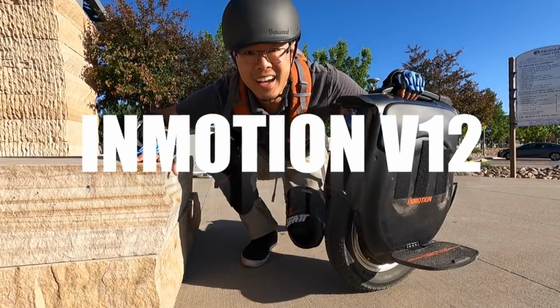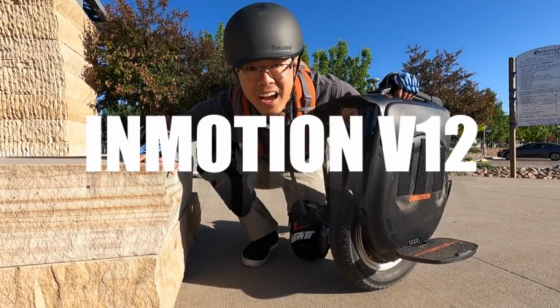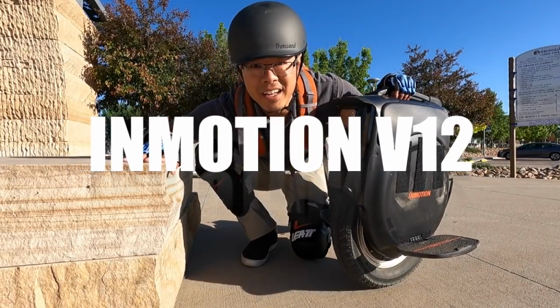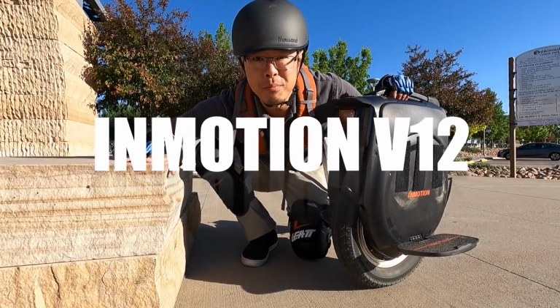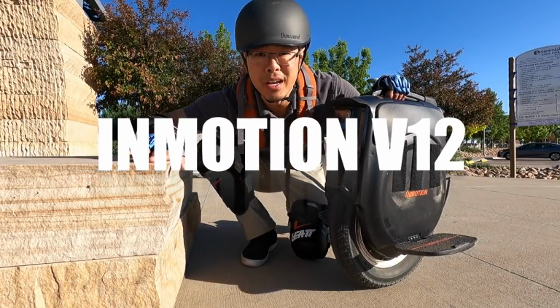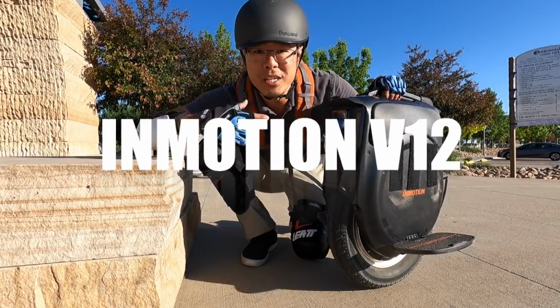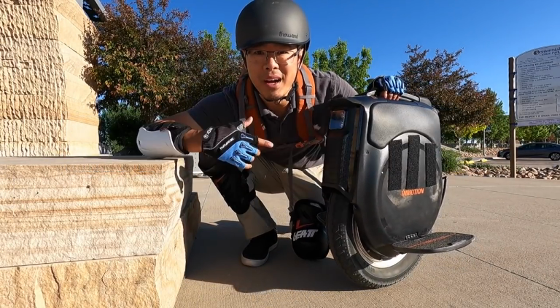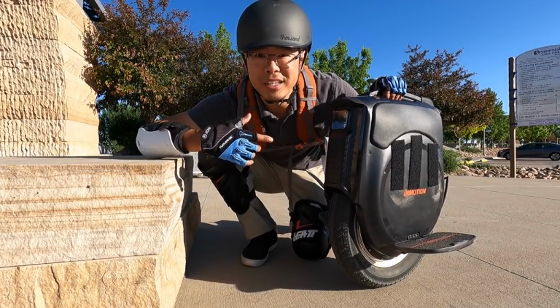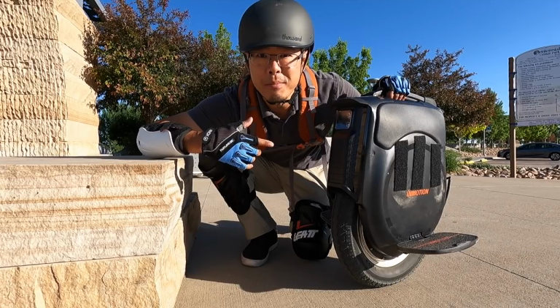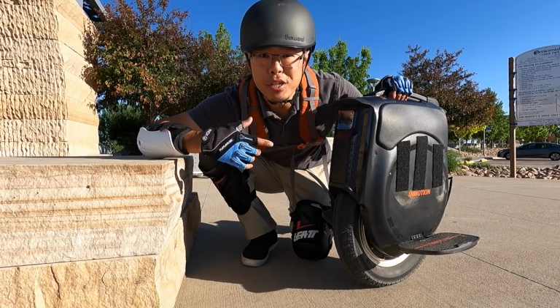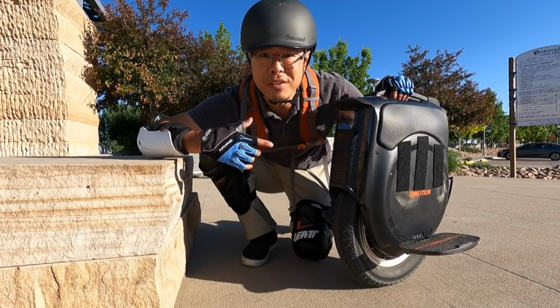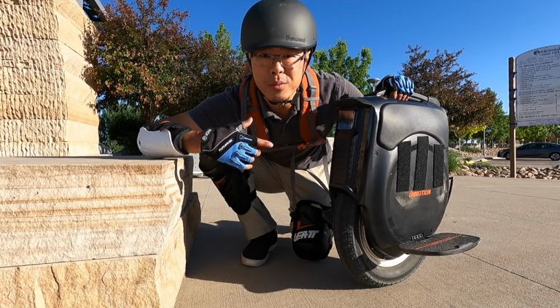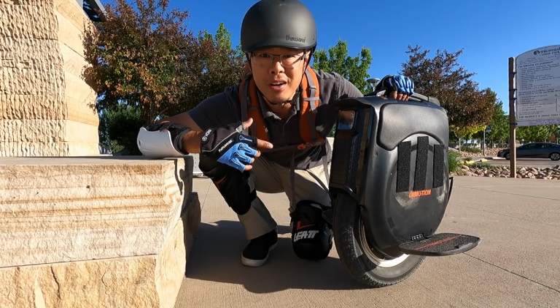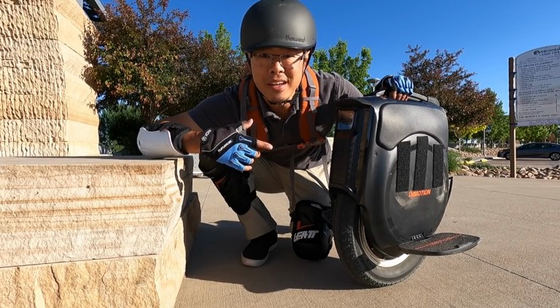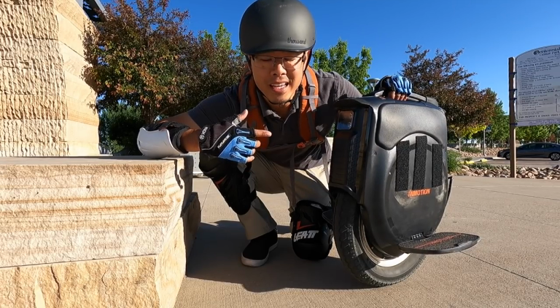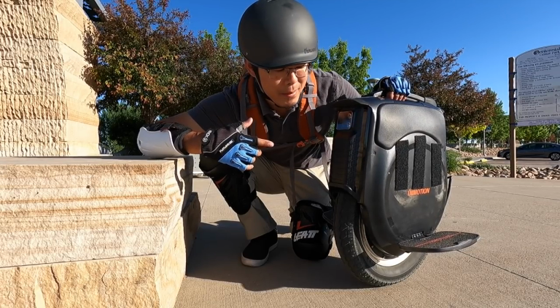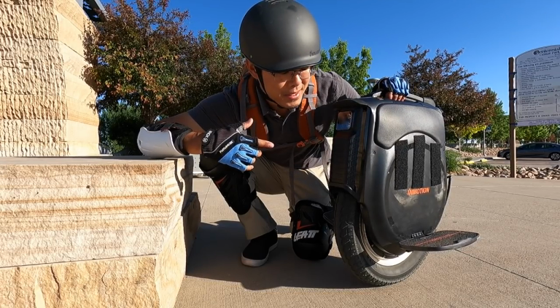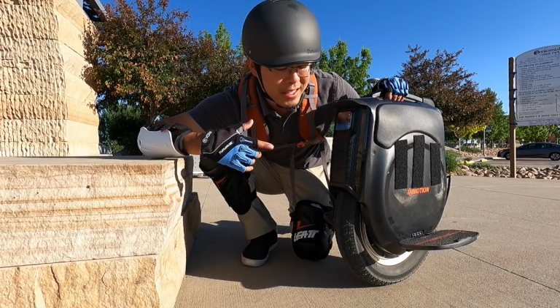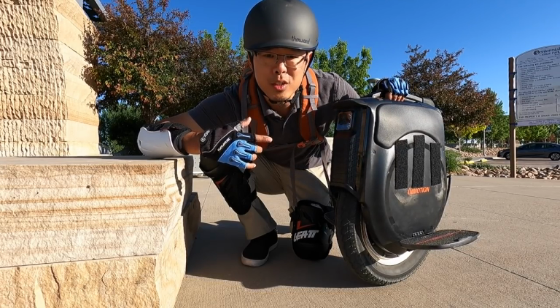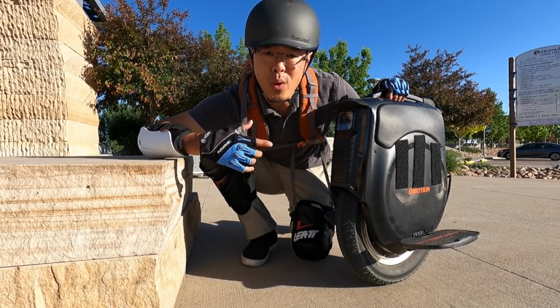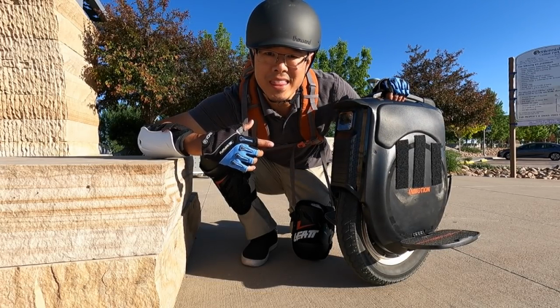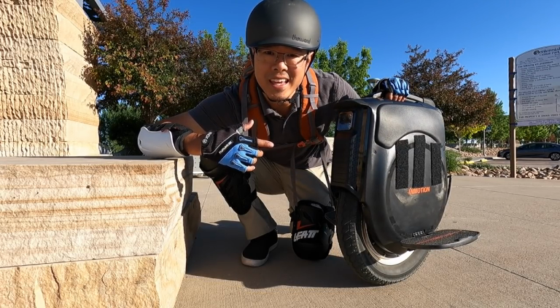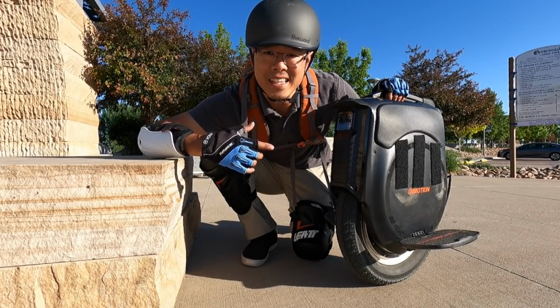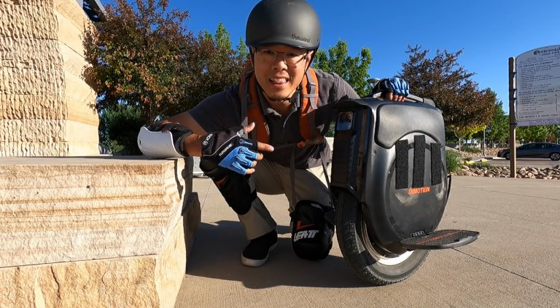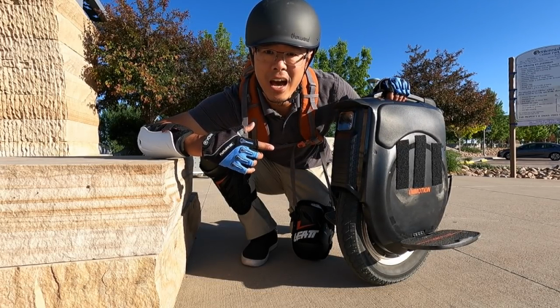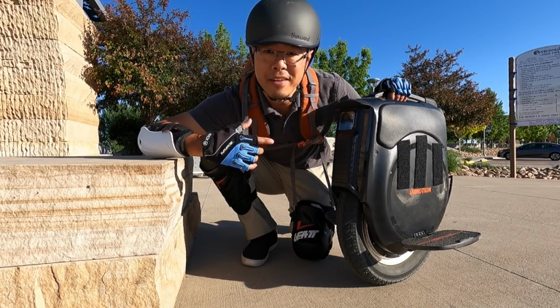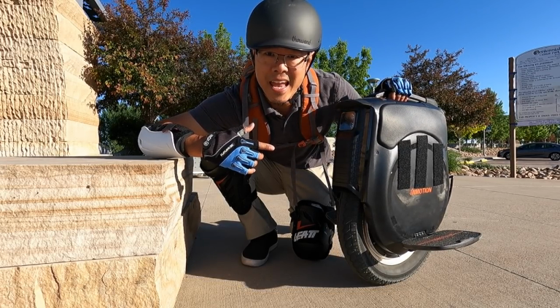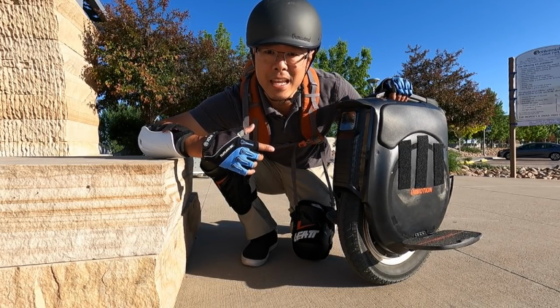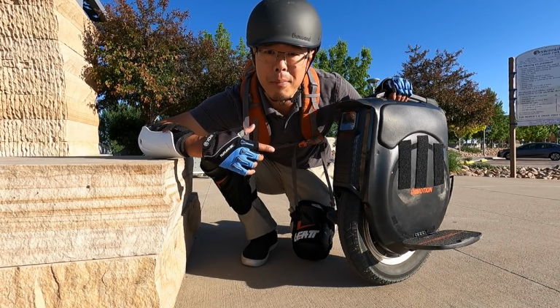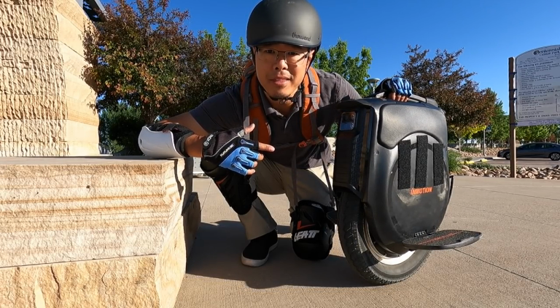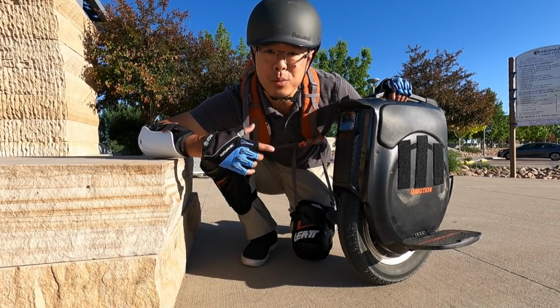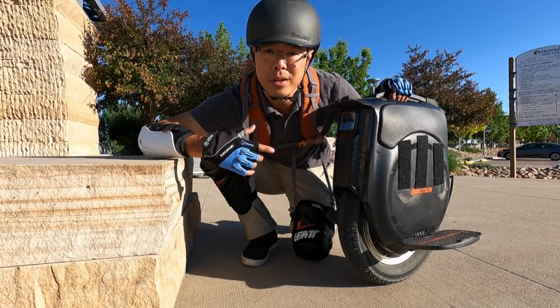I've got the production model InMotion V12, and let me tell you 20 things that I love and hate about this wheel.